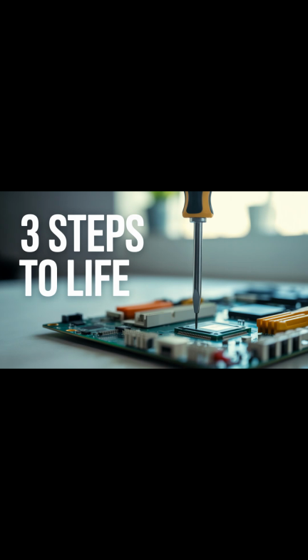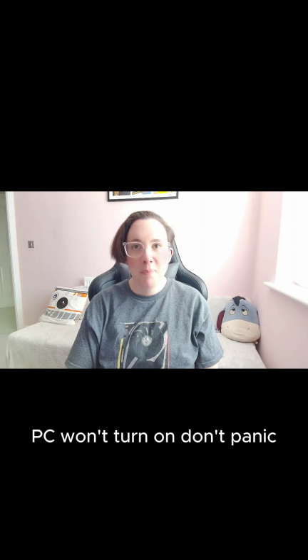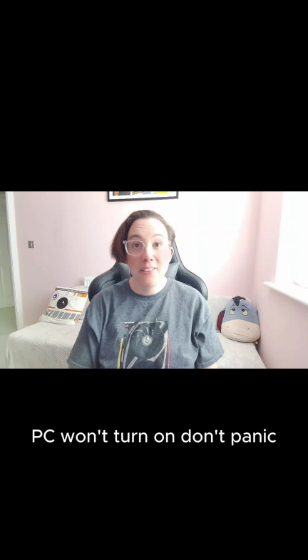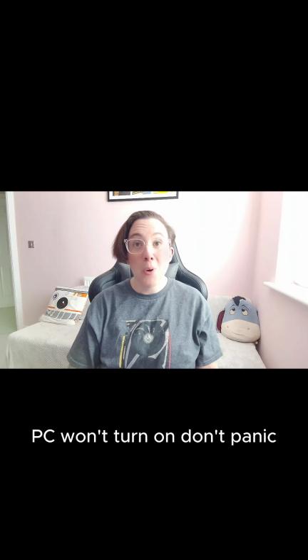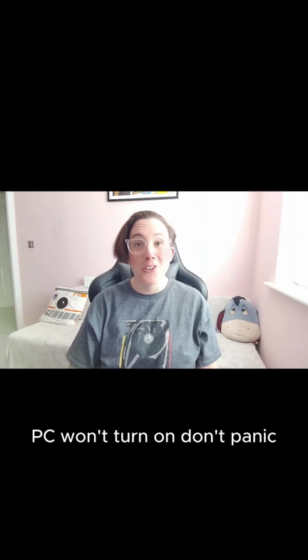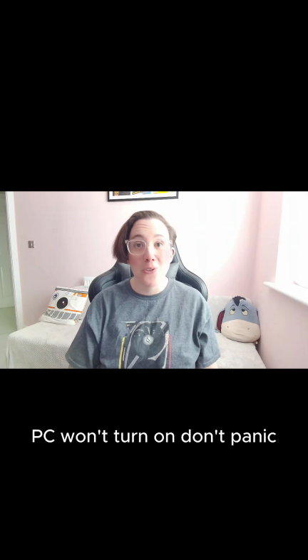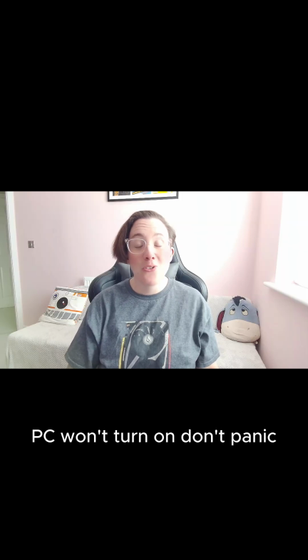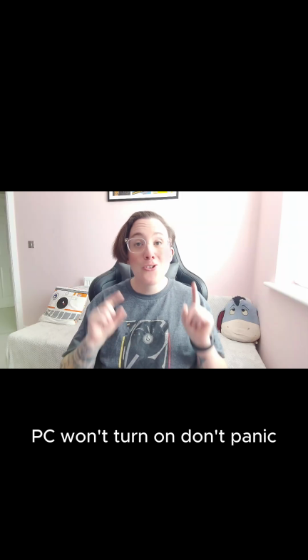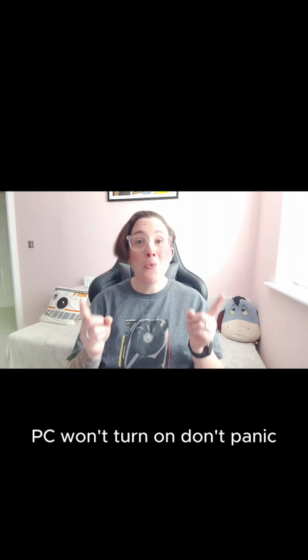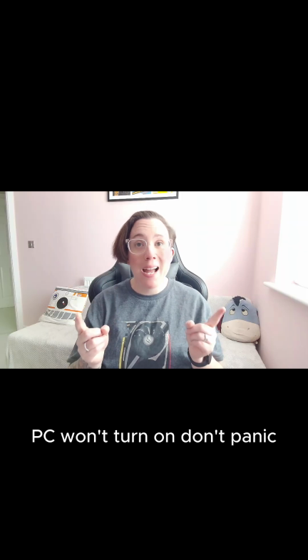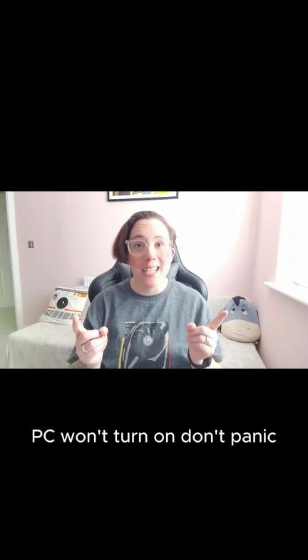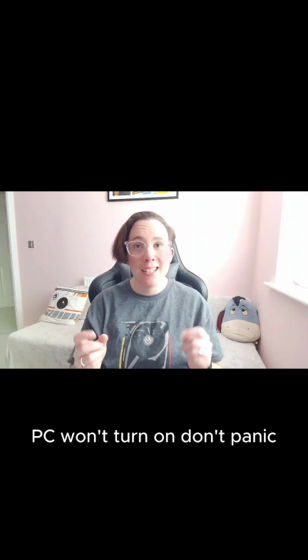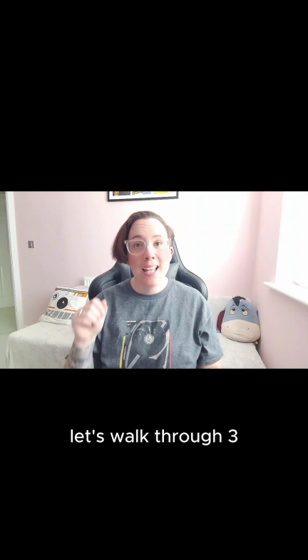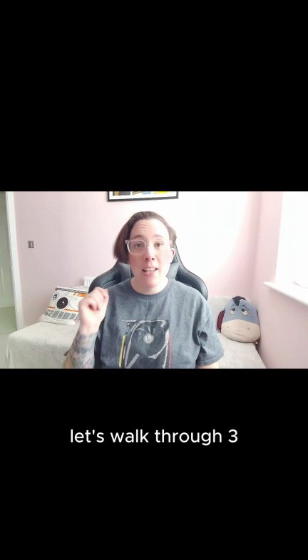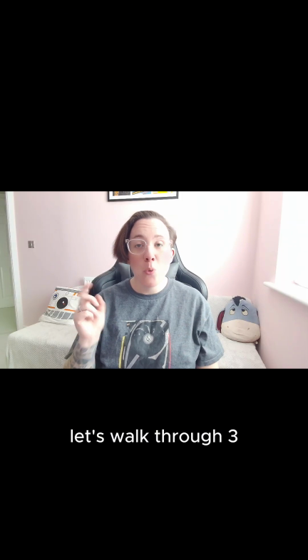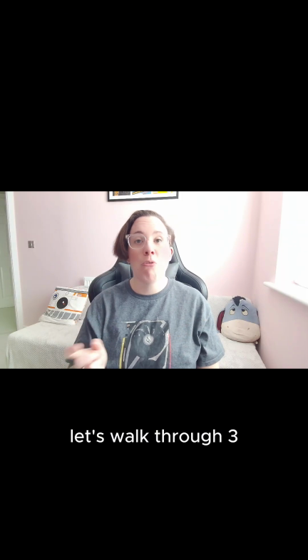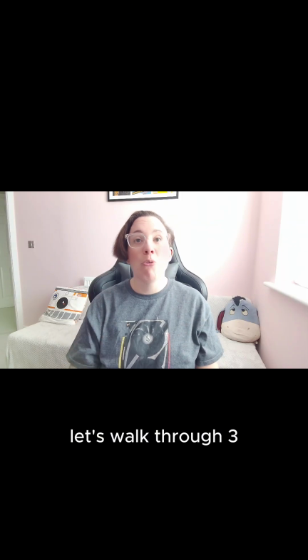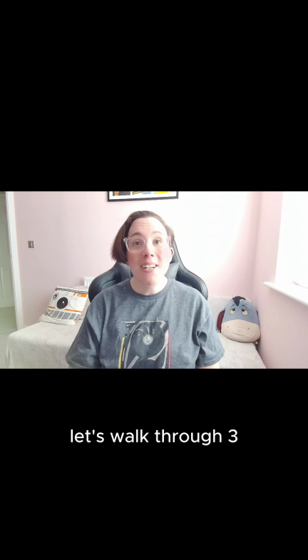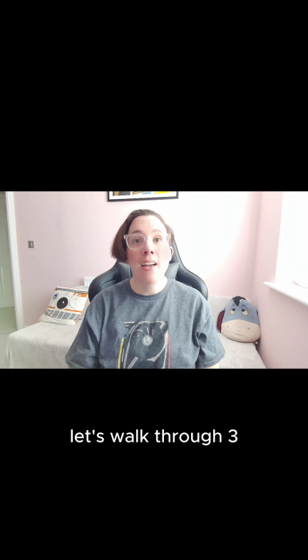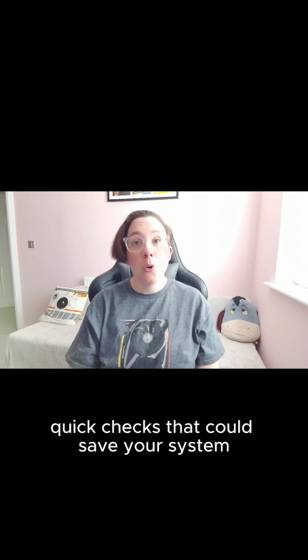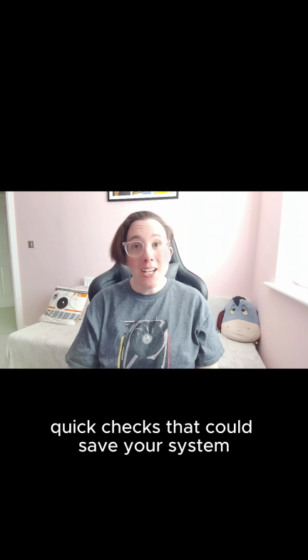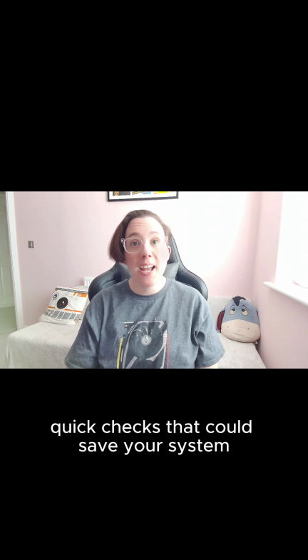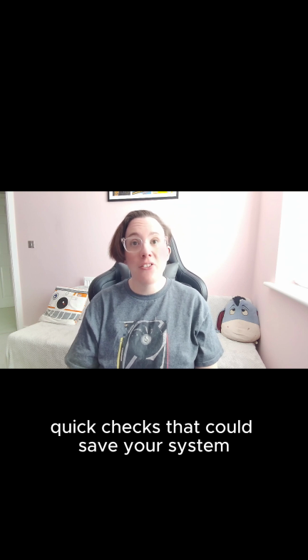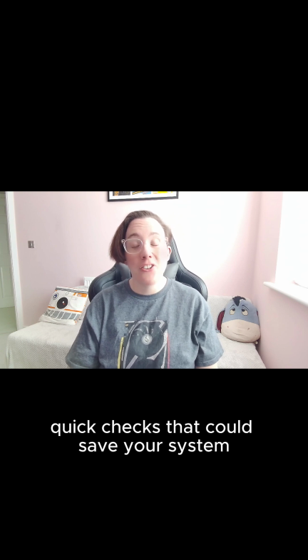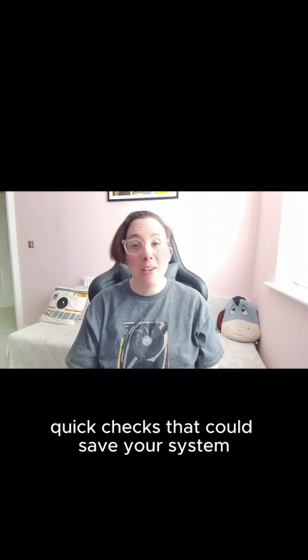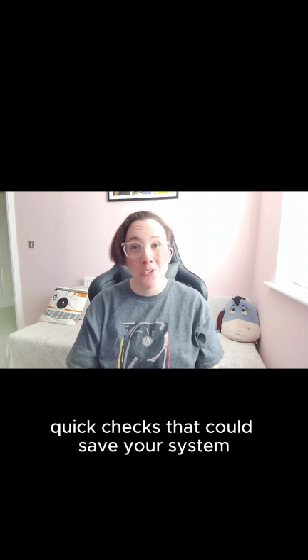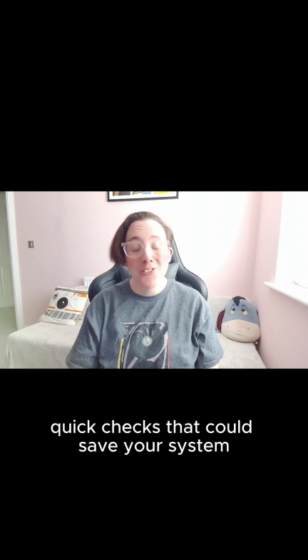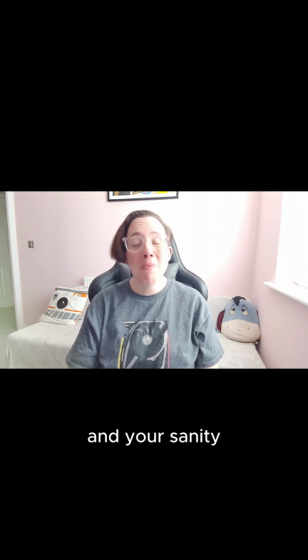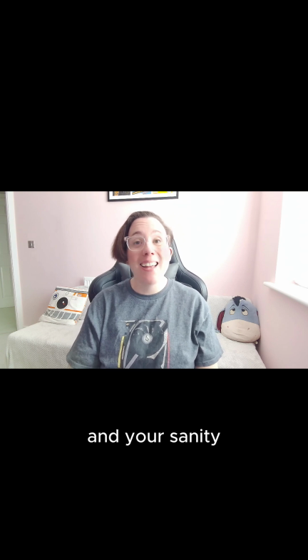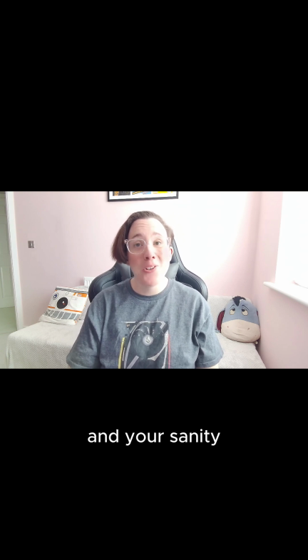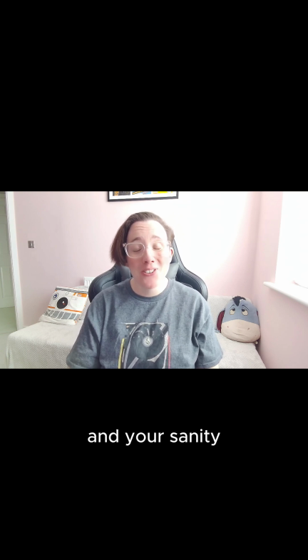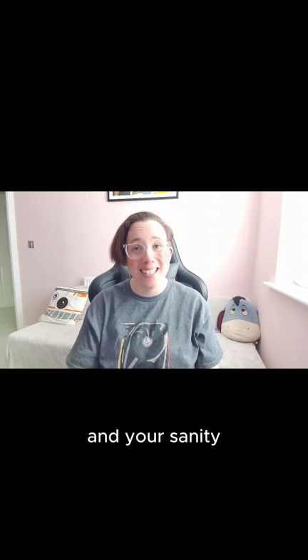PC won't turn on? Don't panic. Let's walk through three quick checks that could save your system and your sanity.